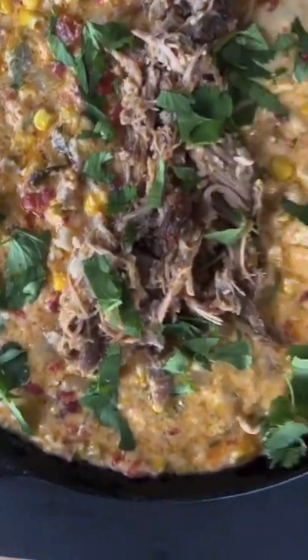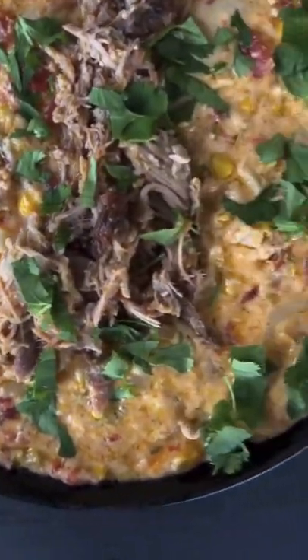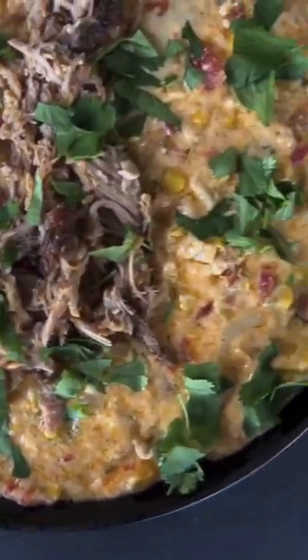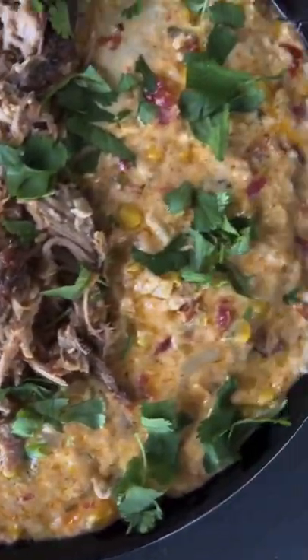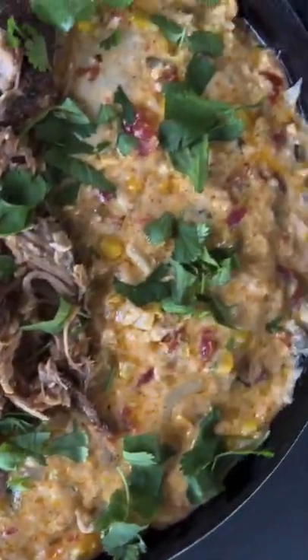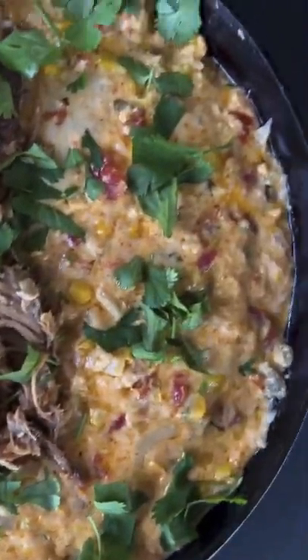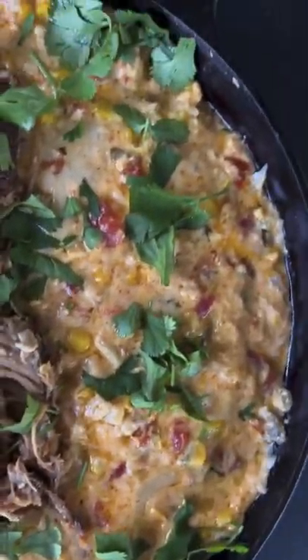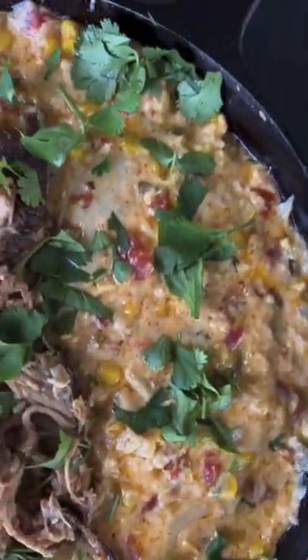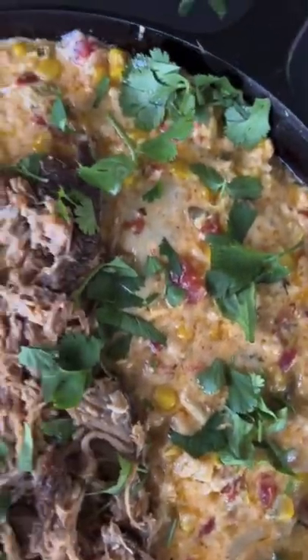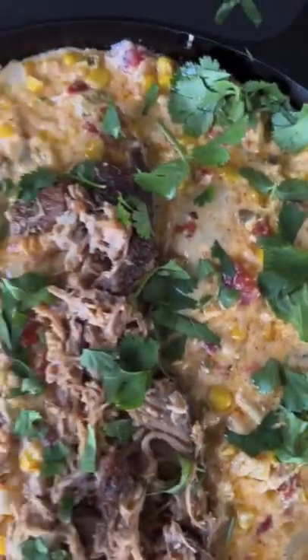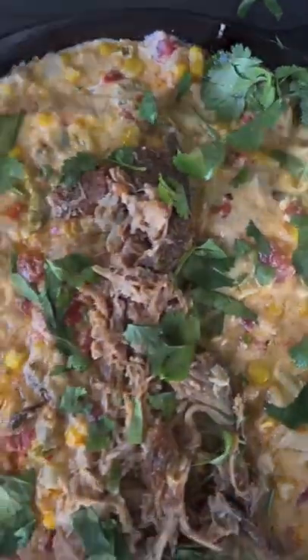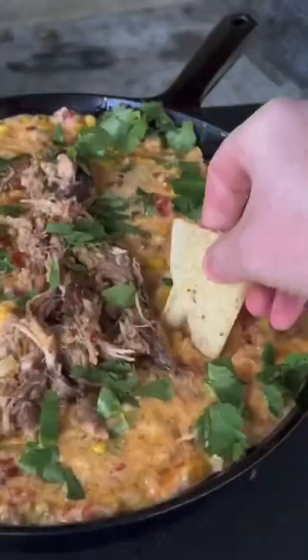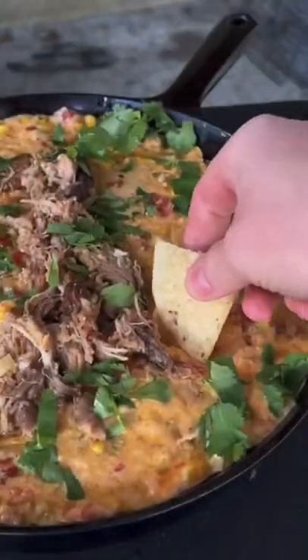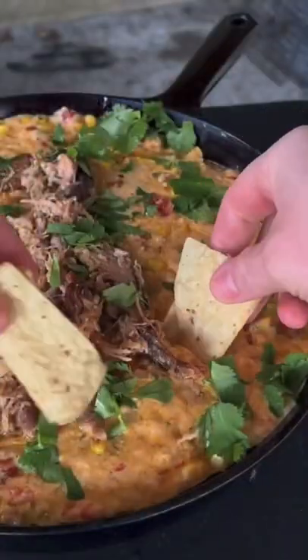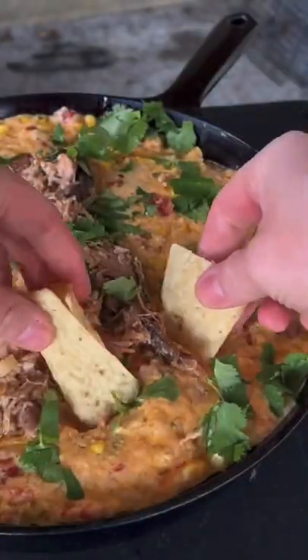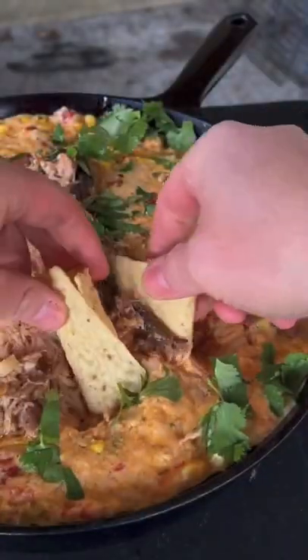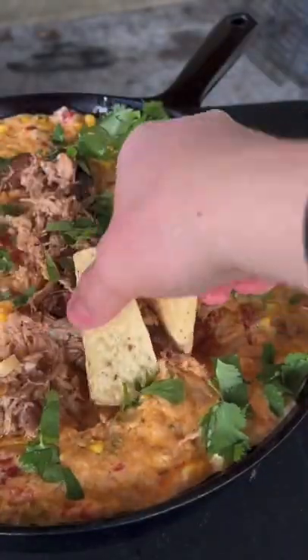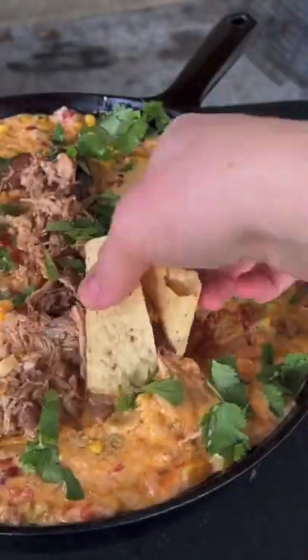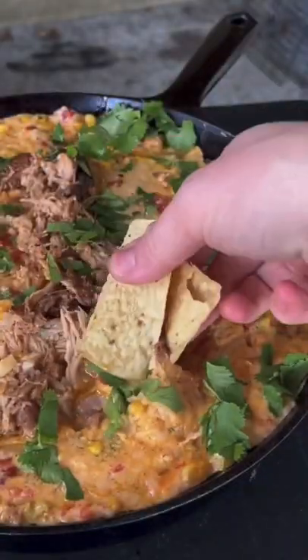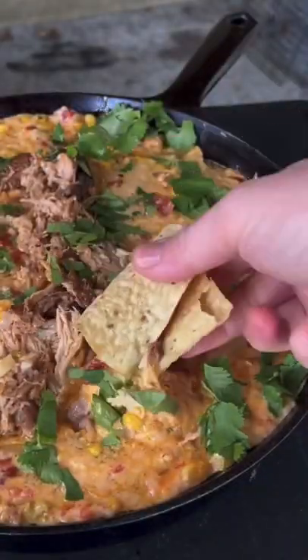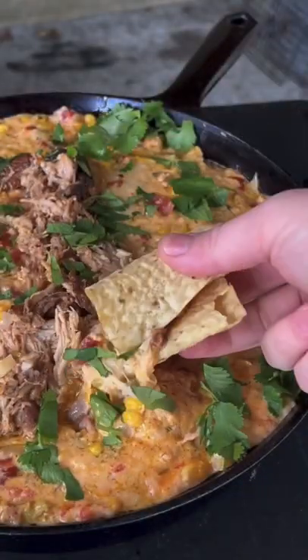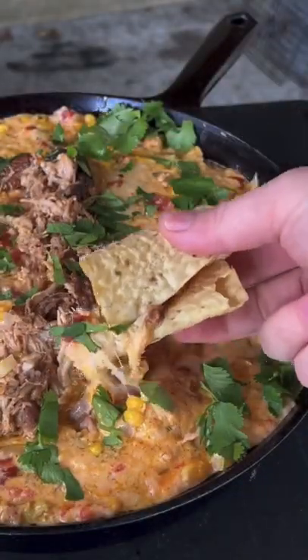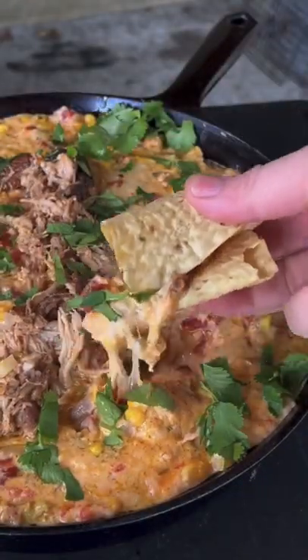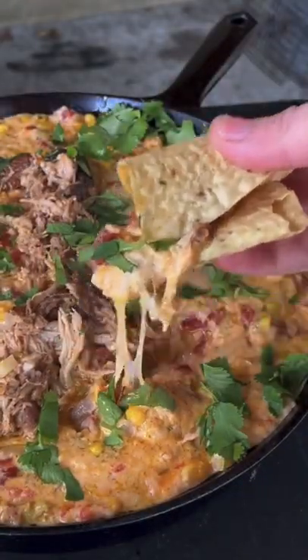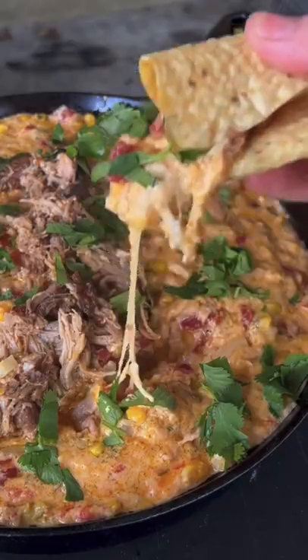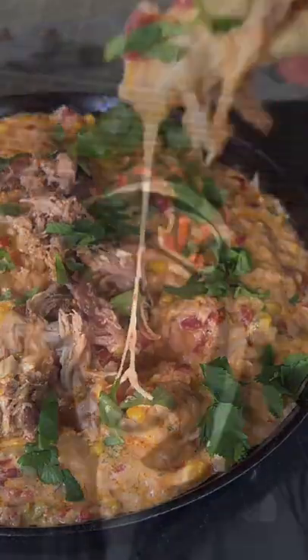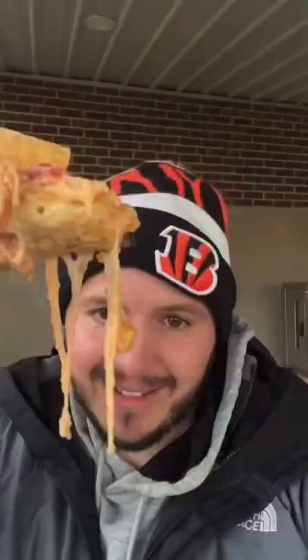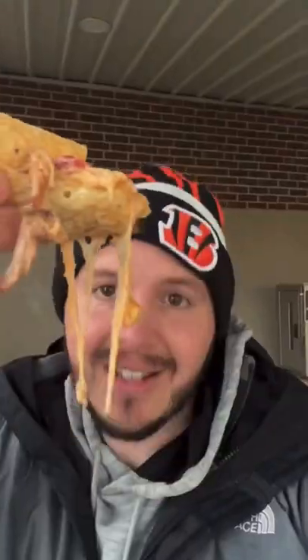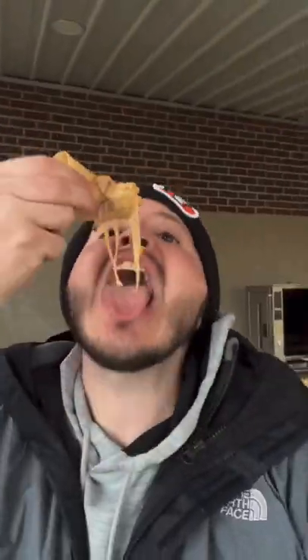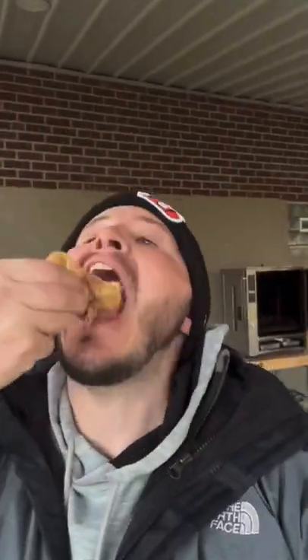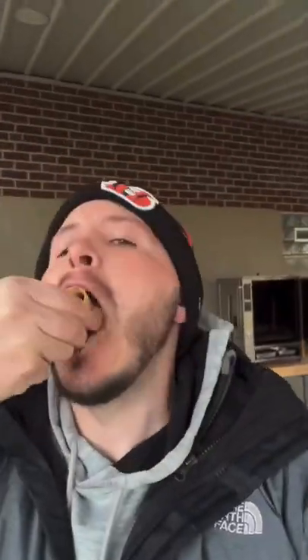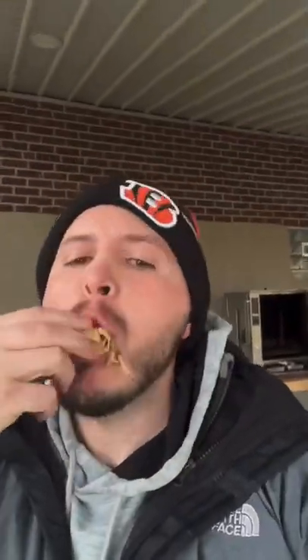And I'll tell you what, this is absolutely money. The full recipe is on my website — link is in the bio.